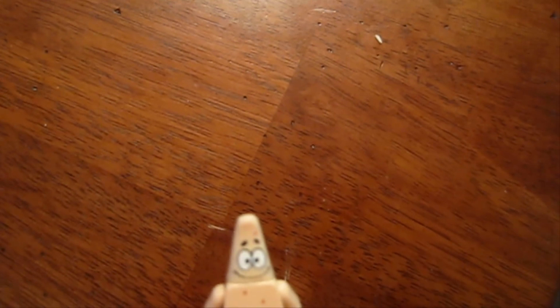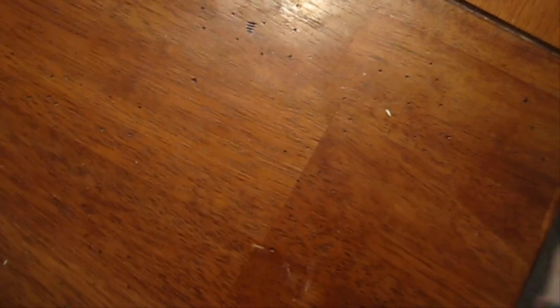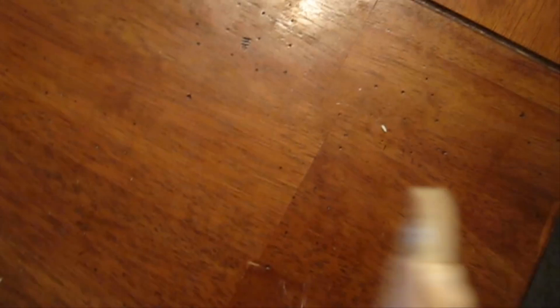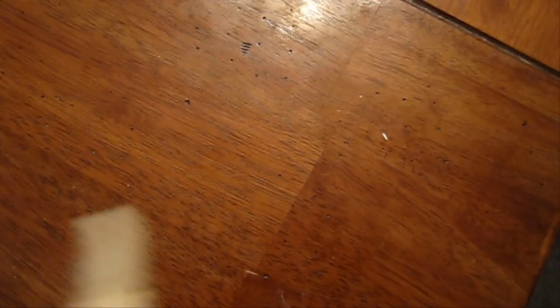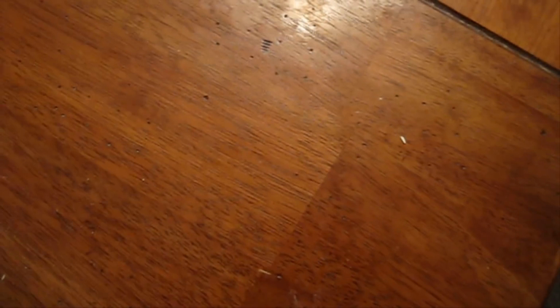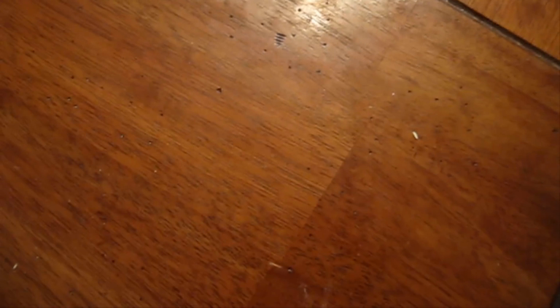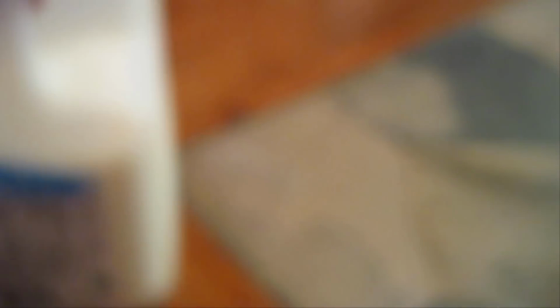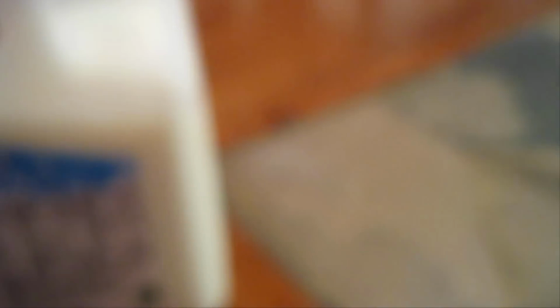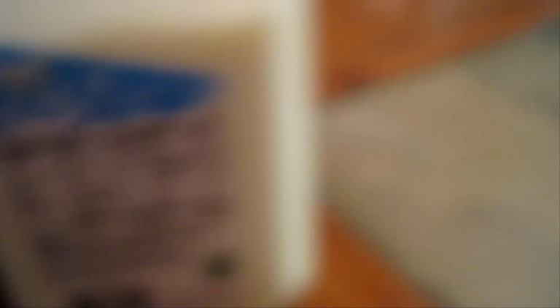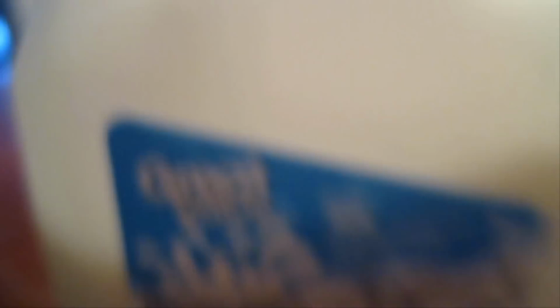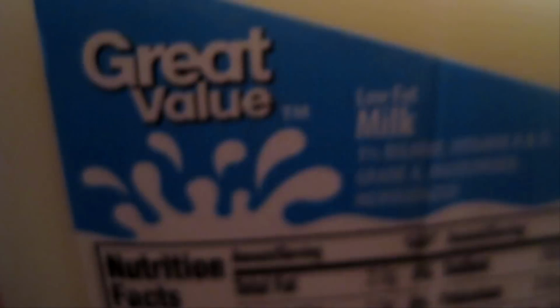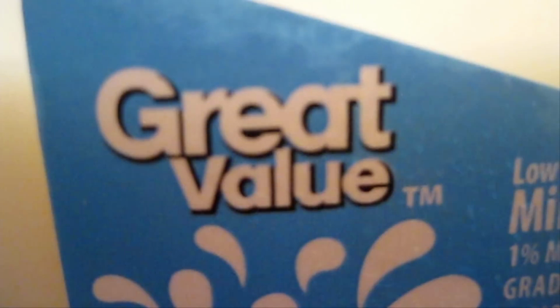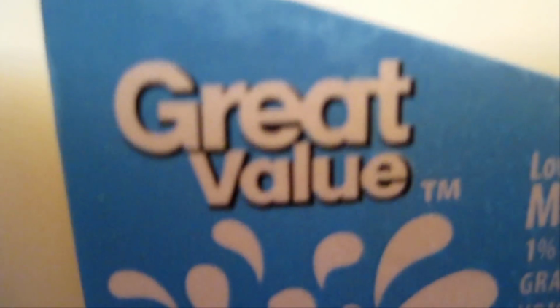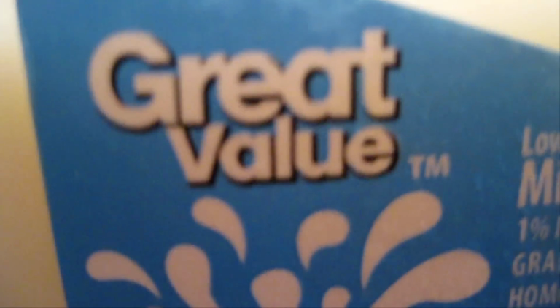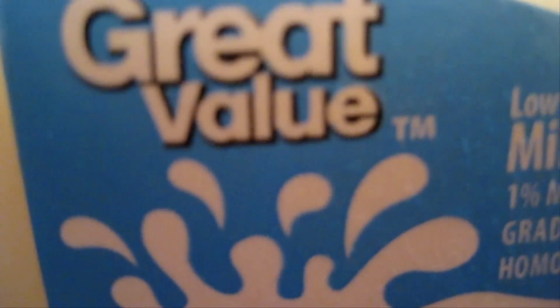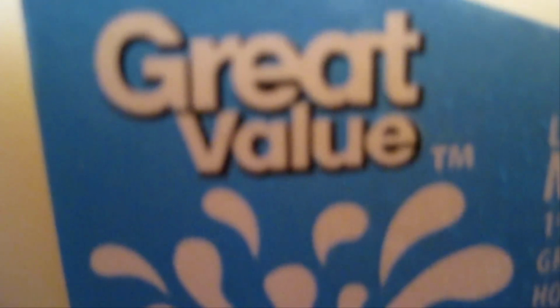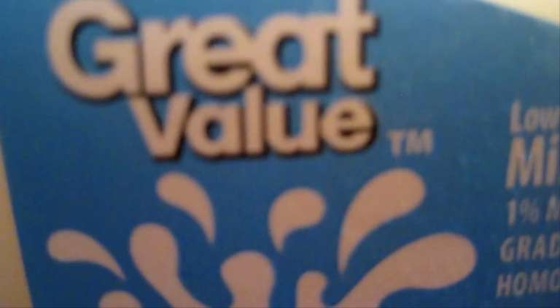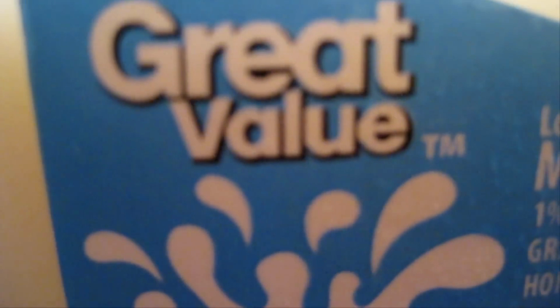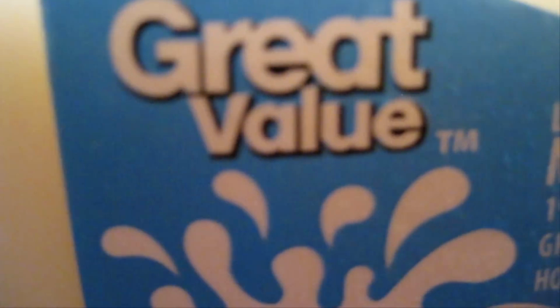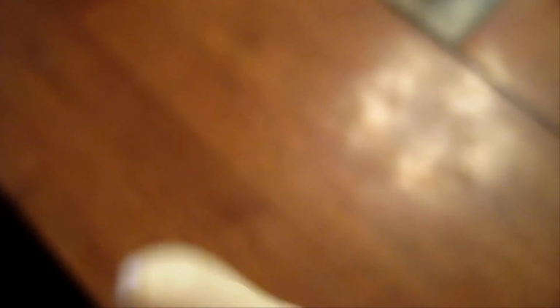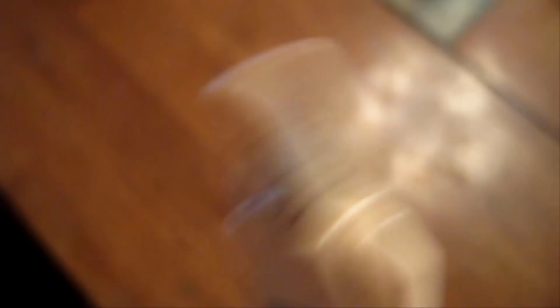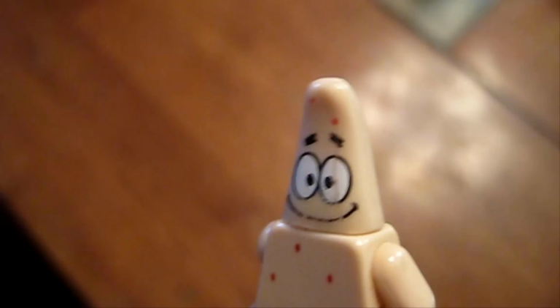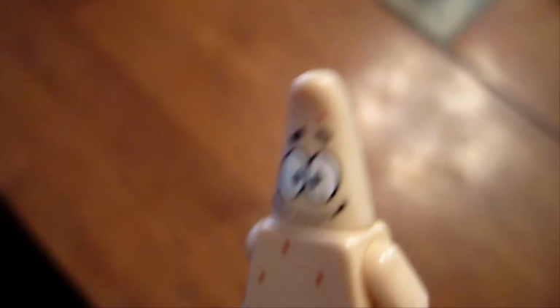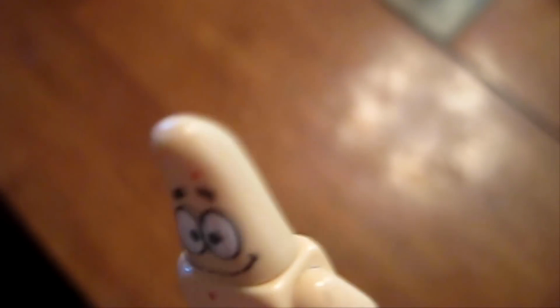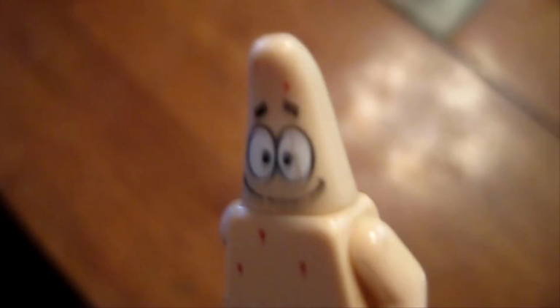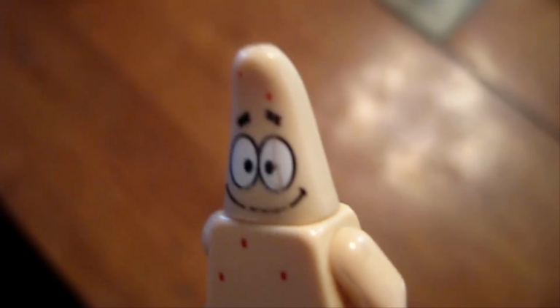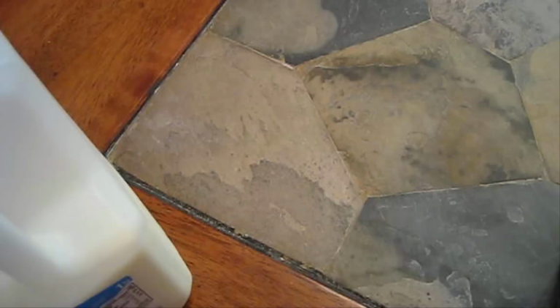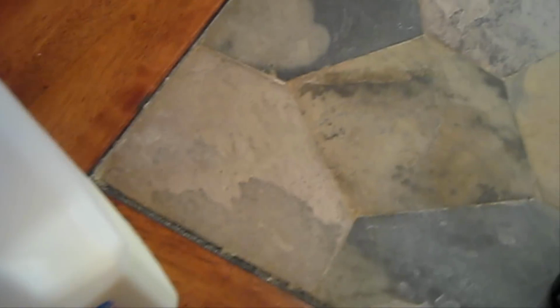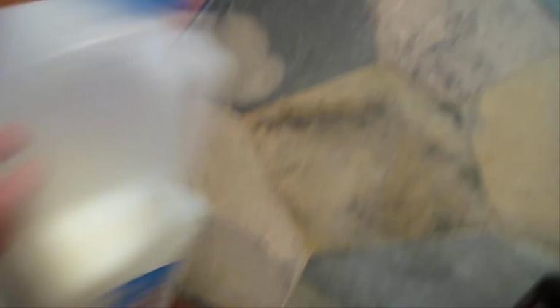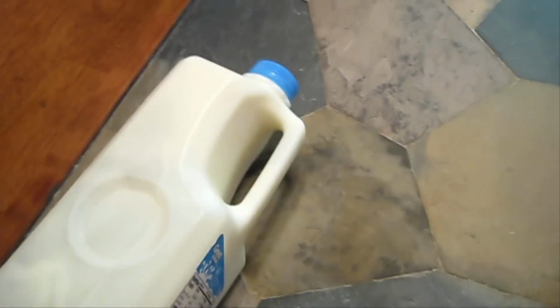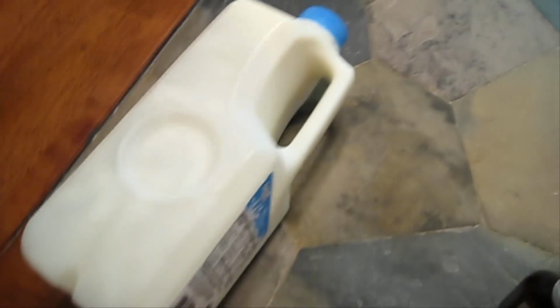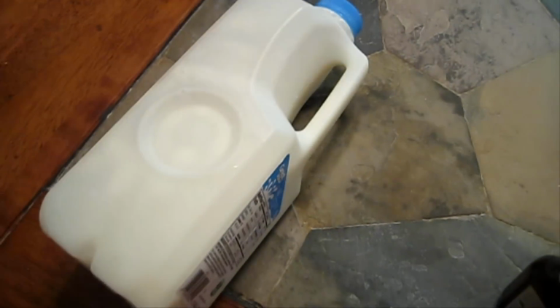Here are the ingredients. Some regular milk — wait, what the heck? Who bought me Great Value milk? Why is it Great Value? I can't work in these conditions!